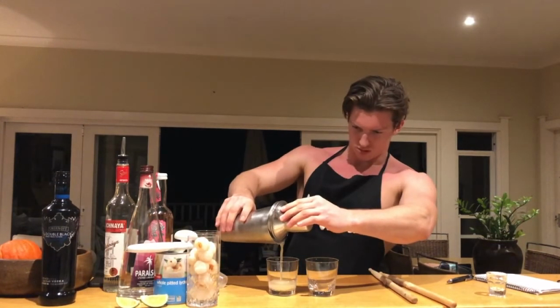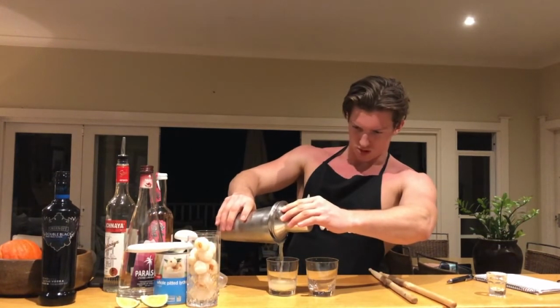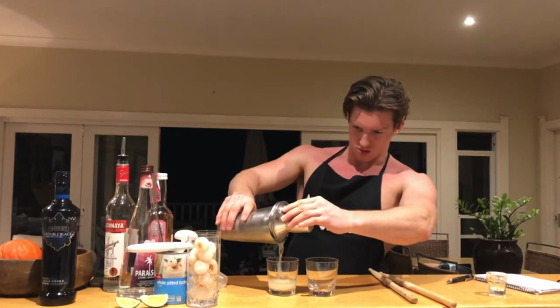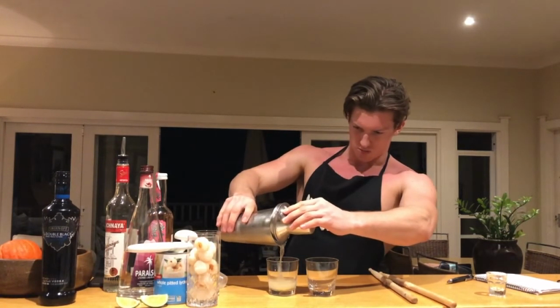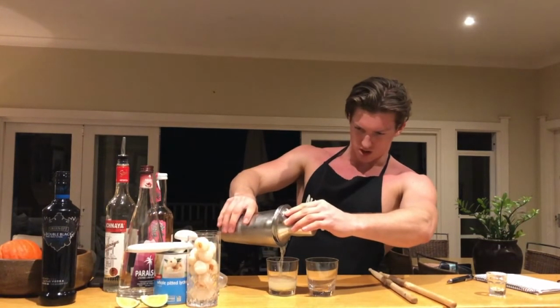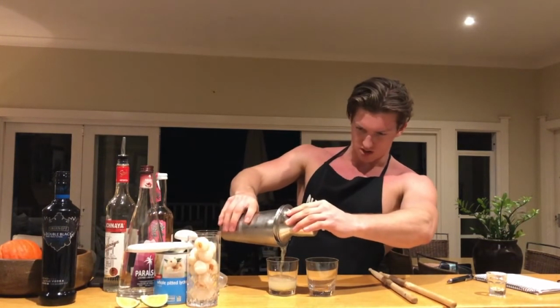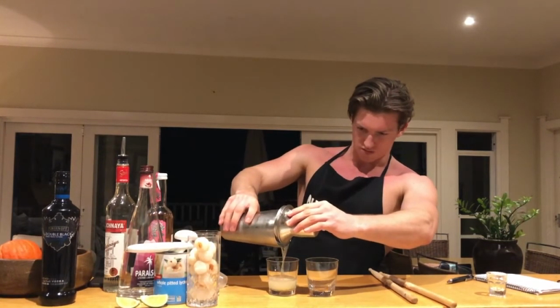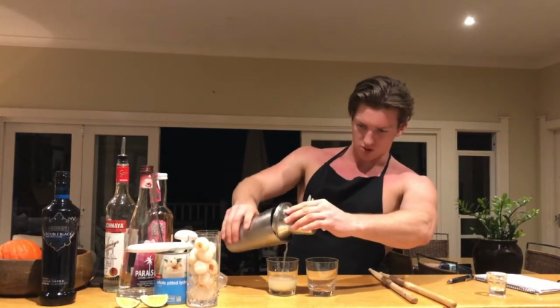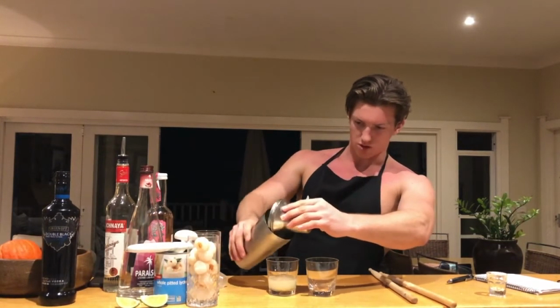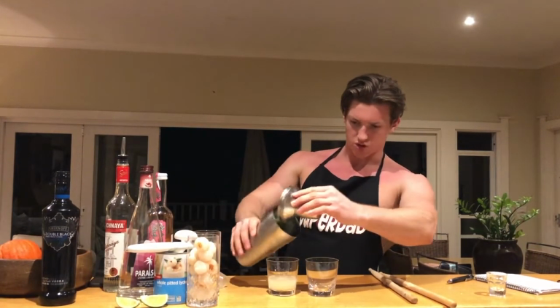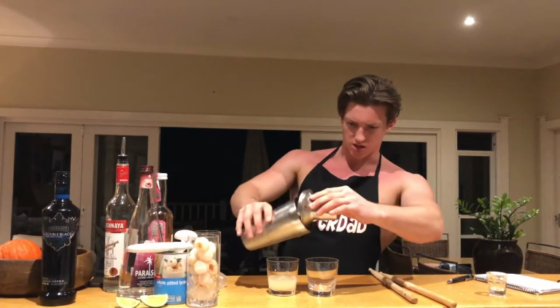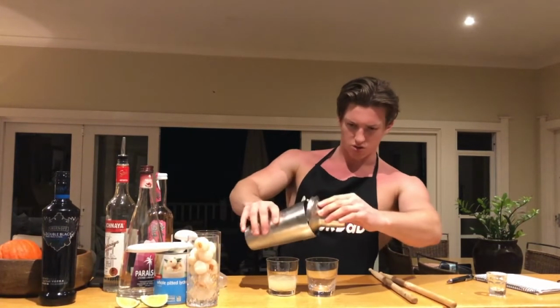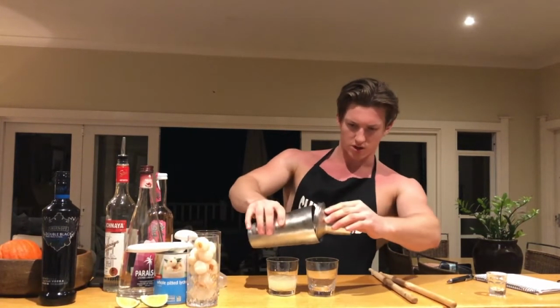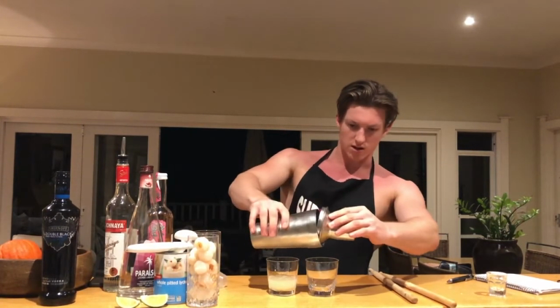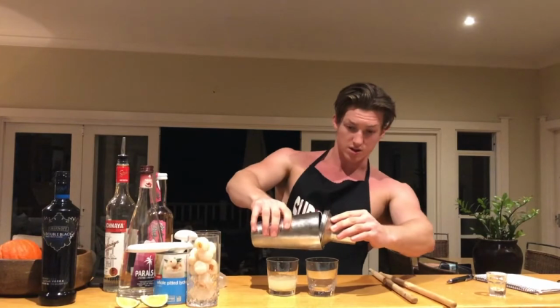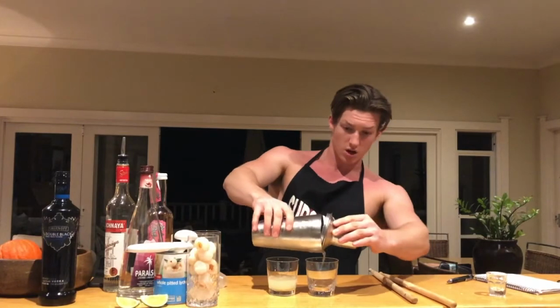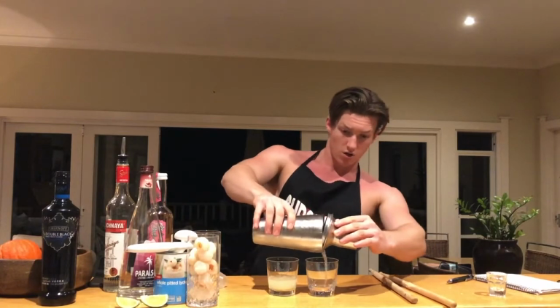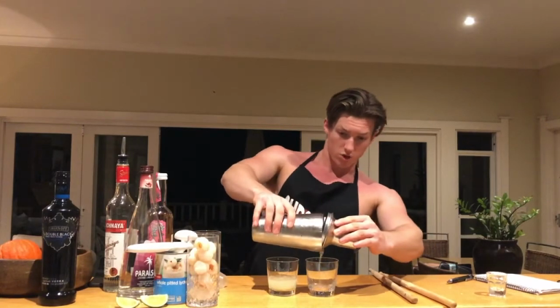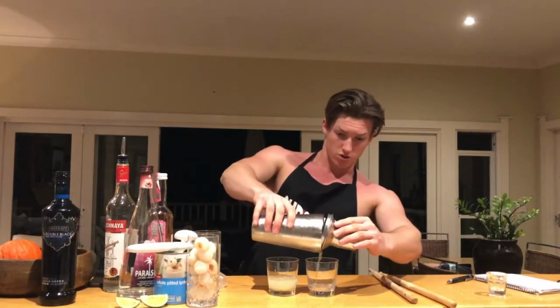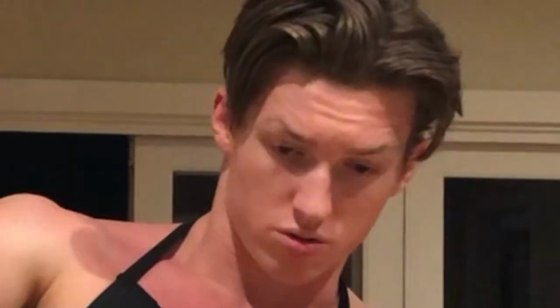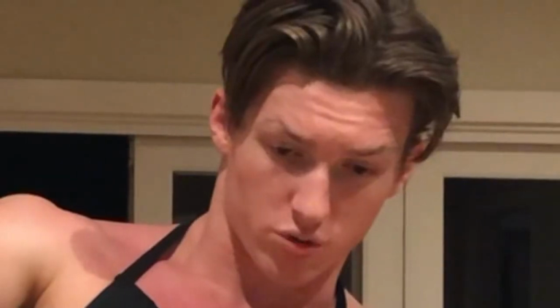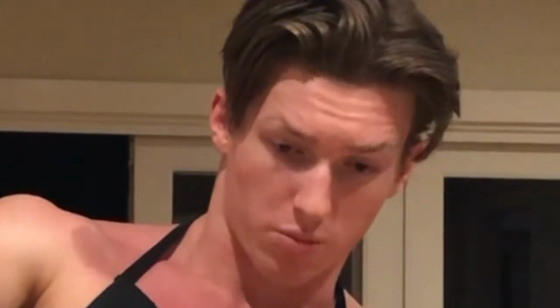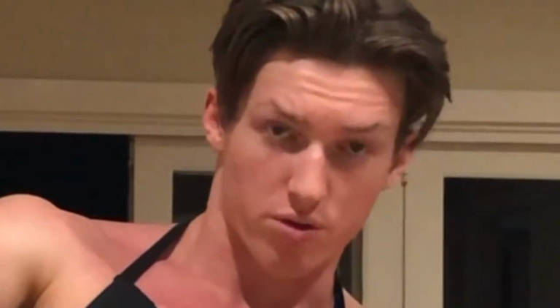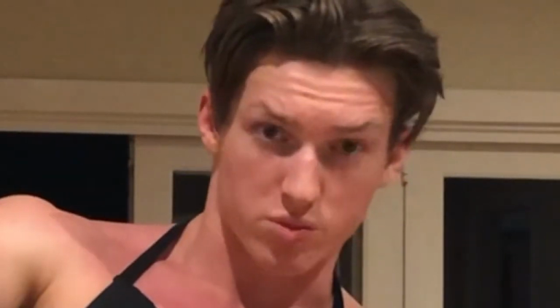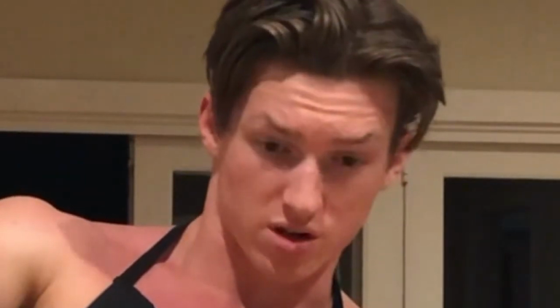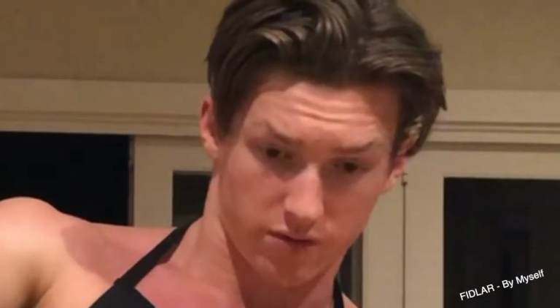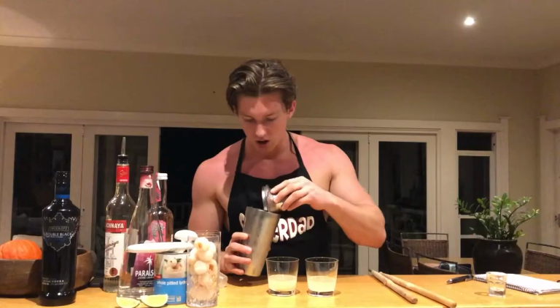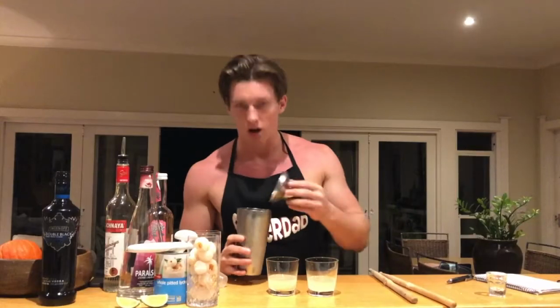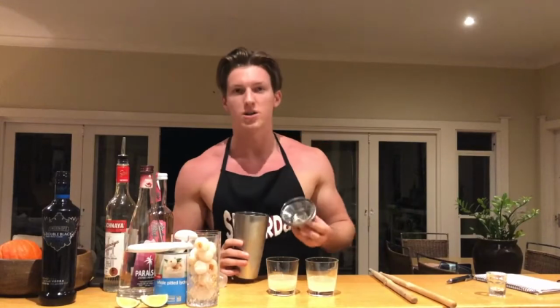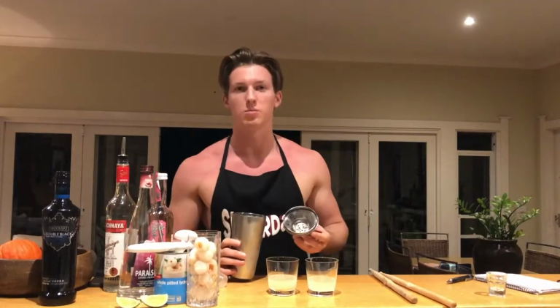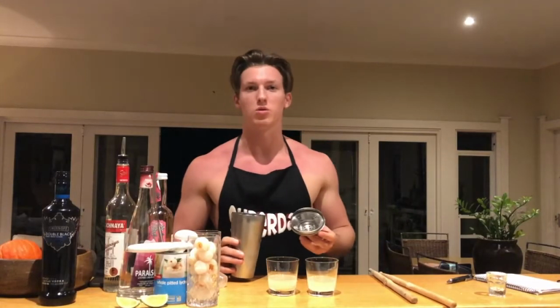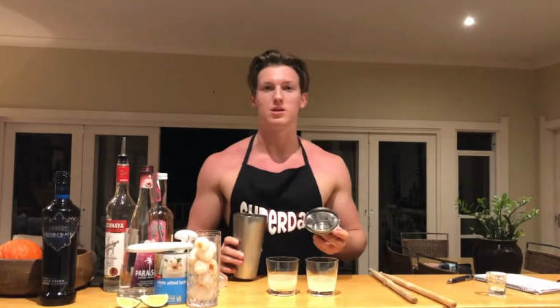I don't have a fancy strainer because I'm not a fancy guy, so we're just going to do it ourselves. Now you want to keep it nice and even because we're going to try and get two drinks out of this.